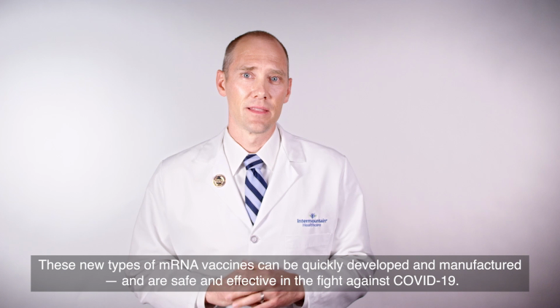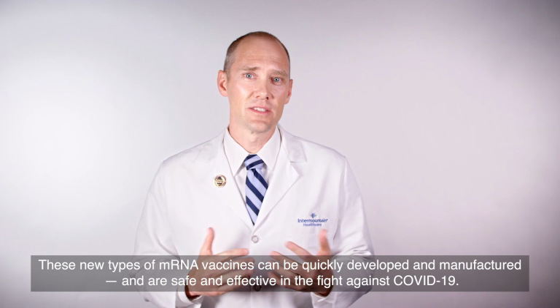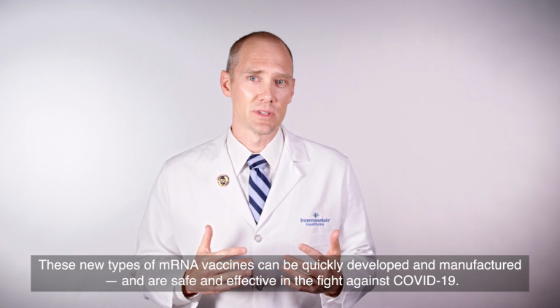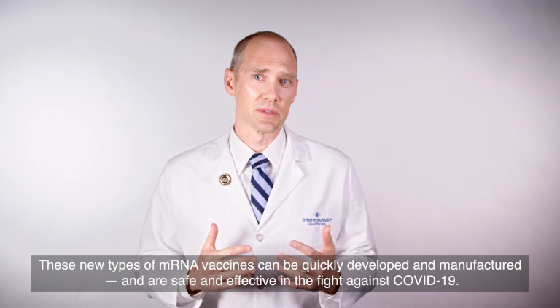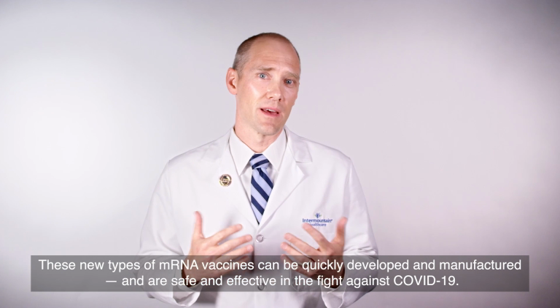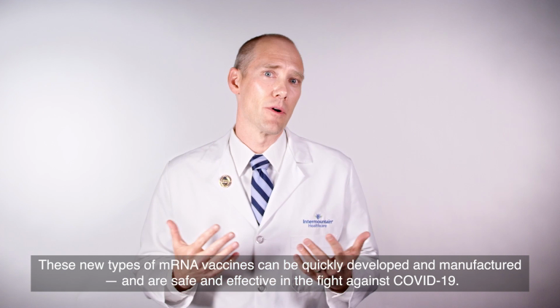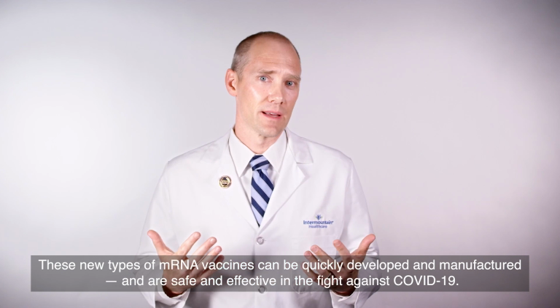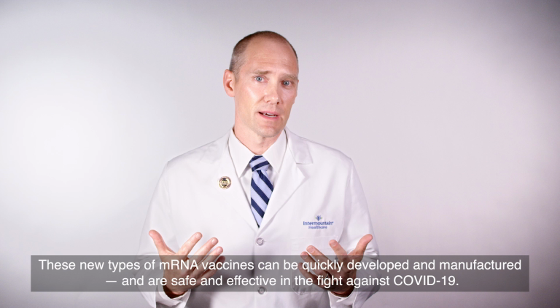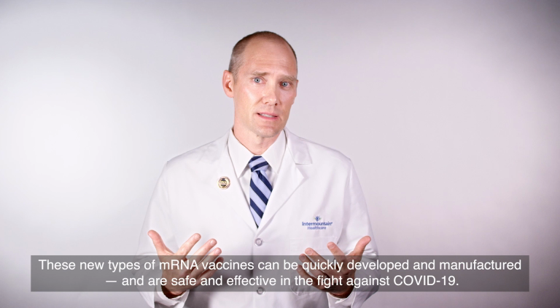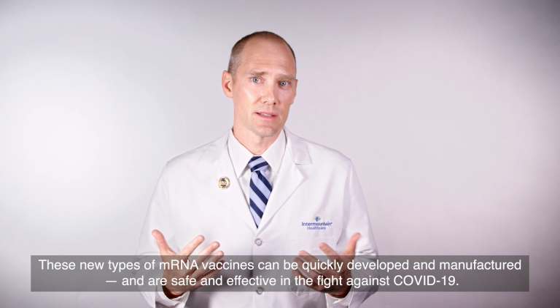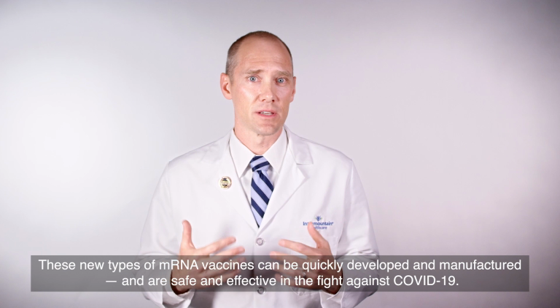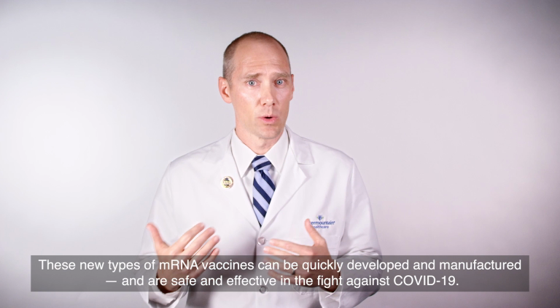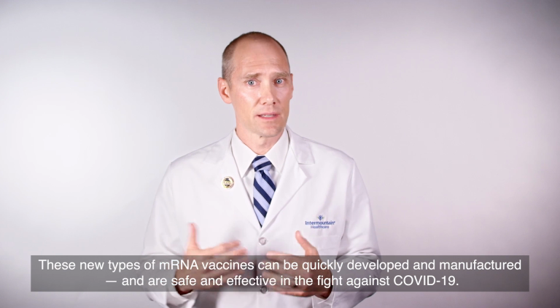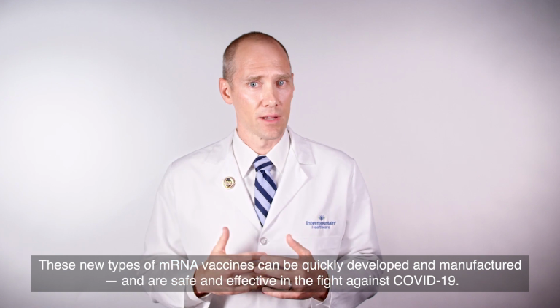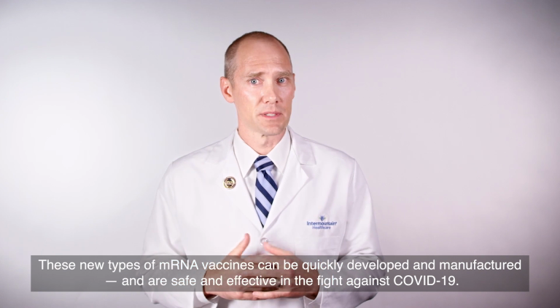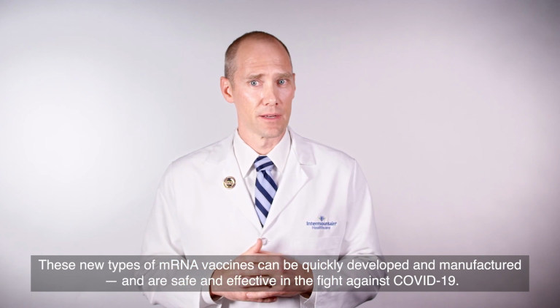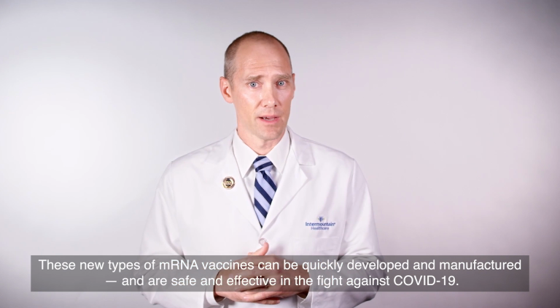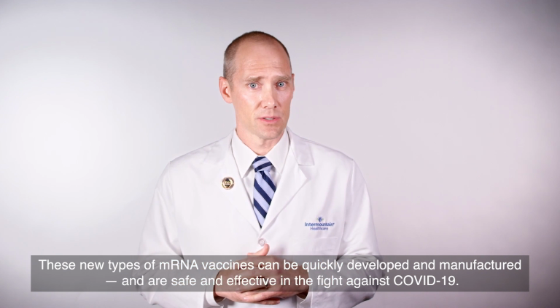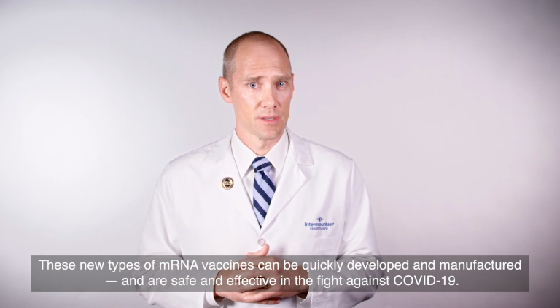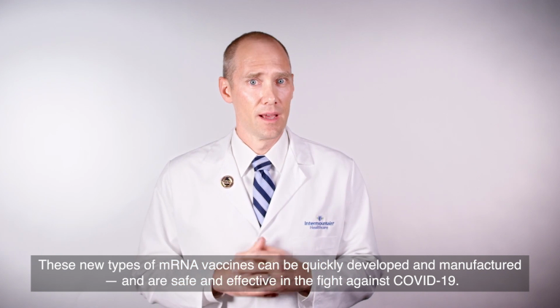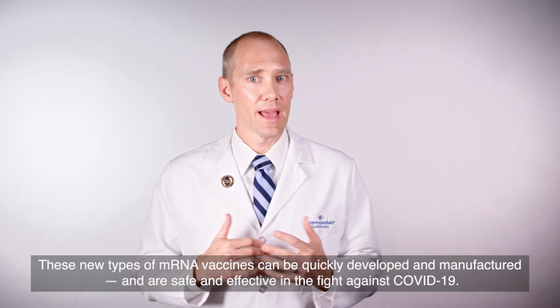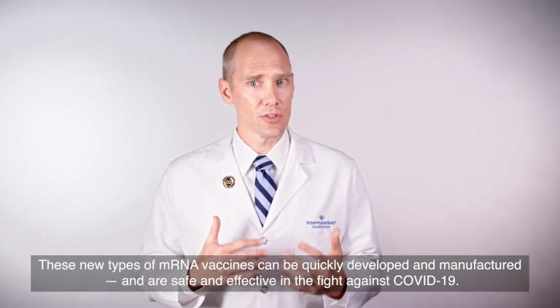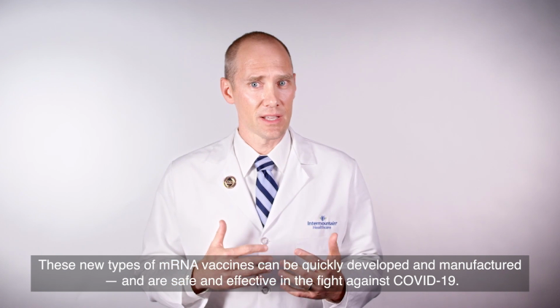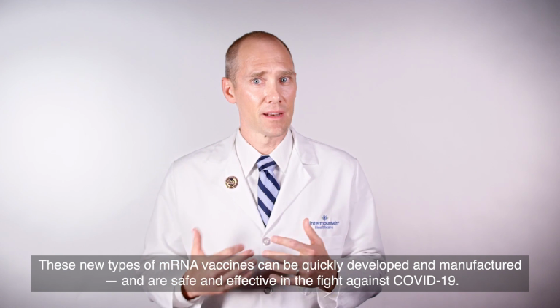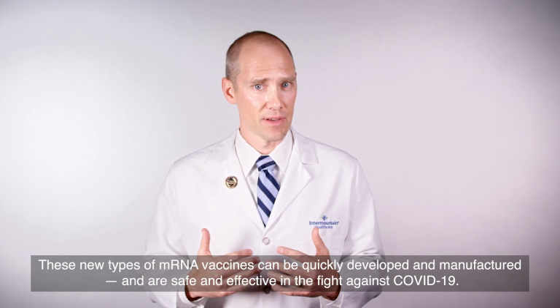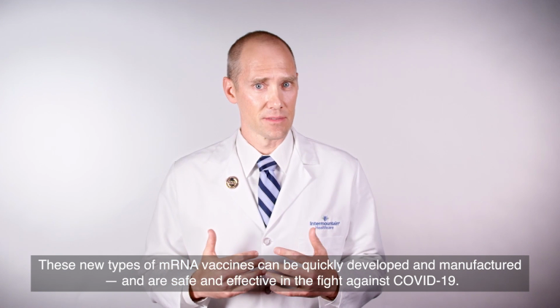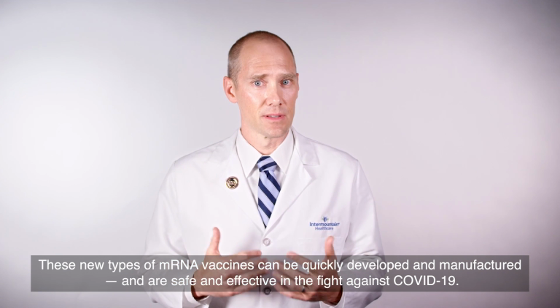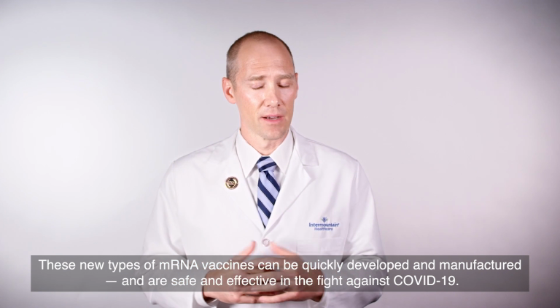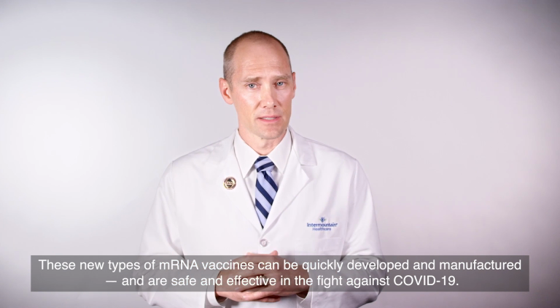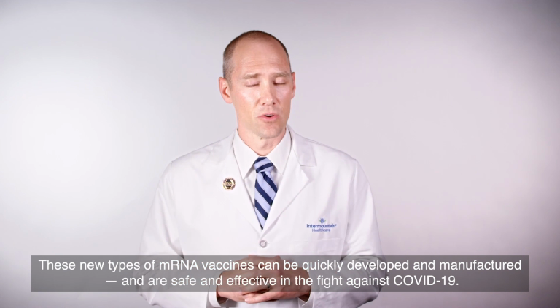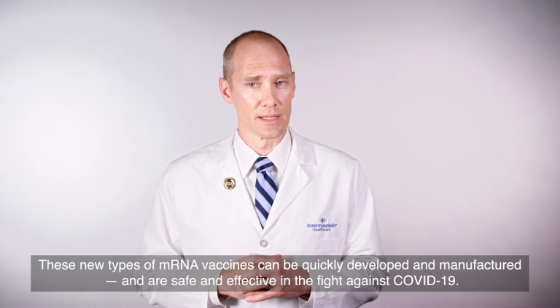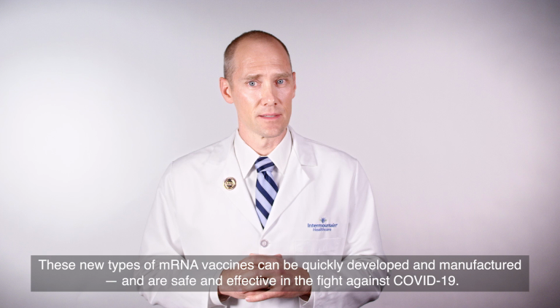These new types of mRNA vaccines can be quickly developed and manufactured, and are safe and effective in the fight against COVID-19.